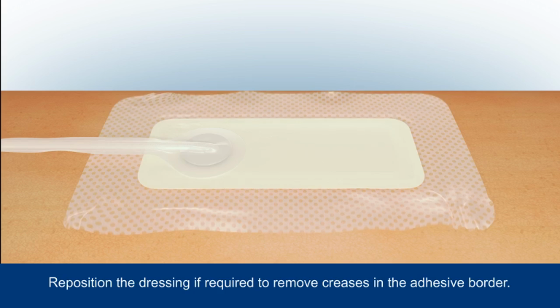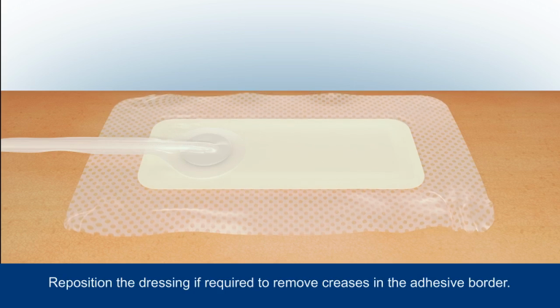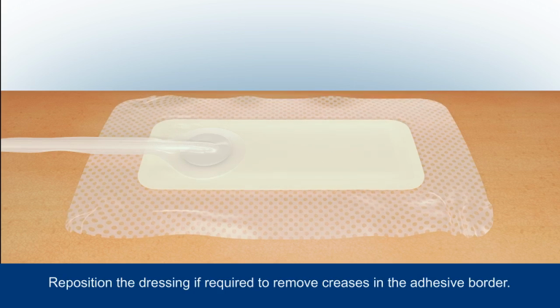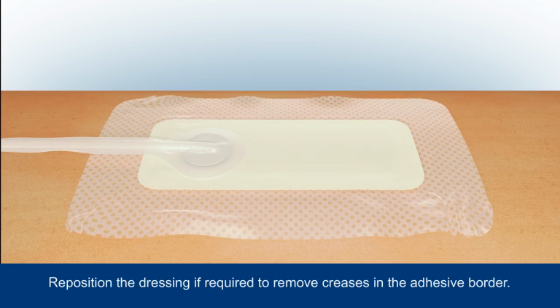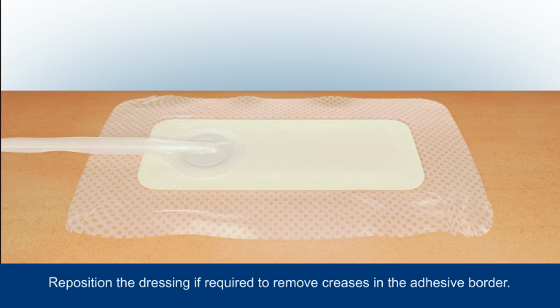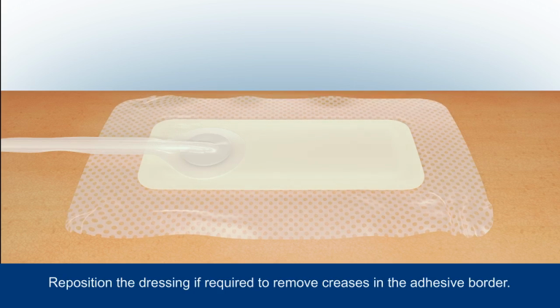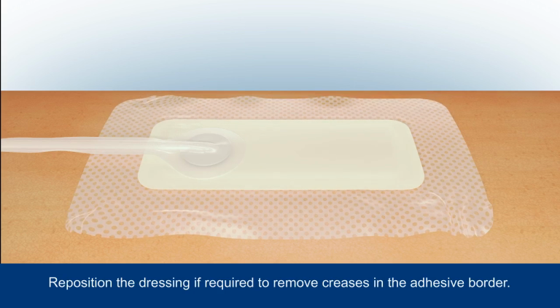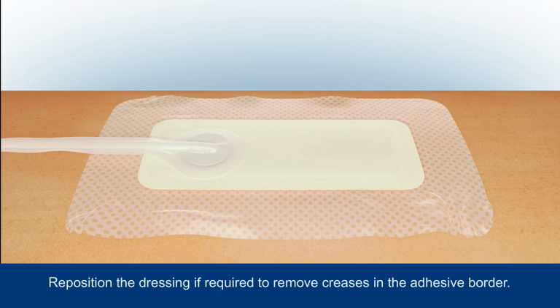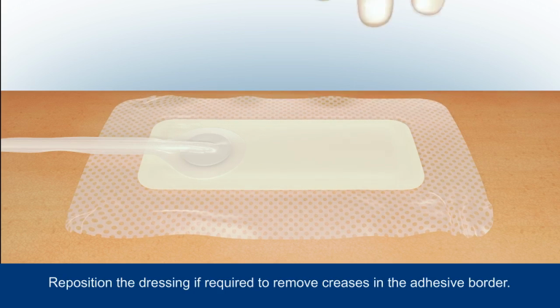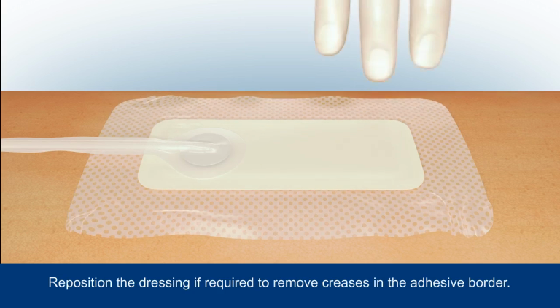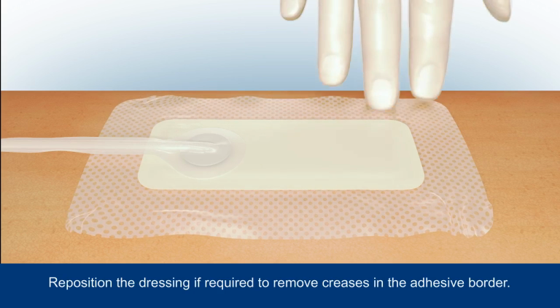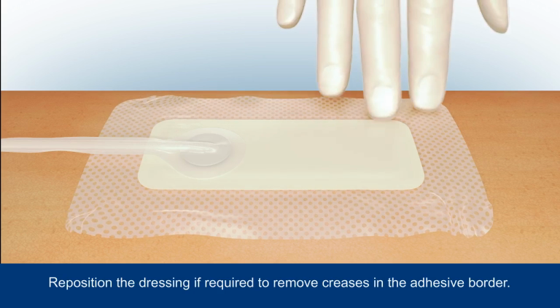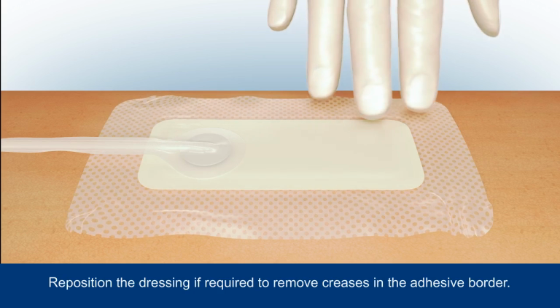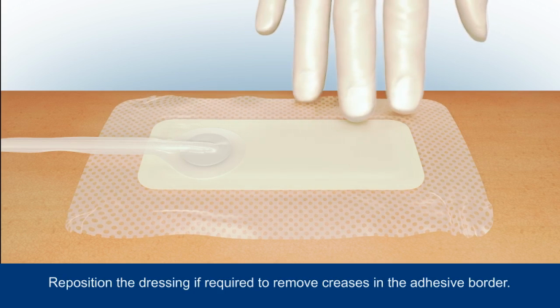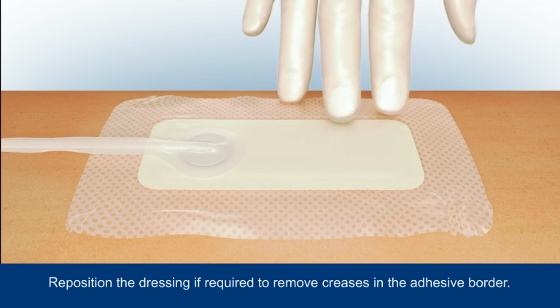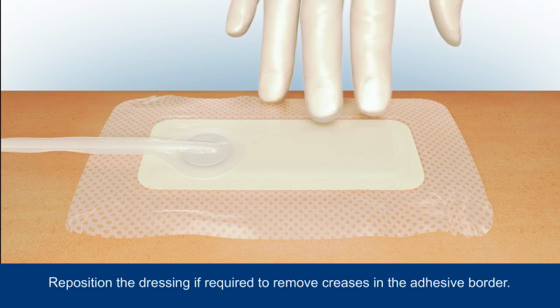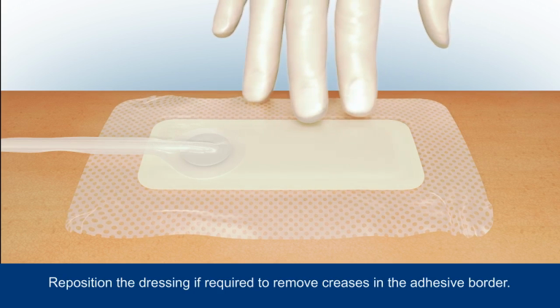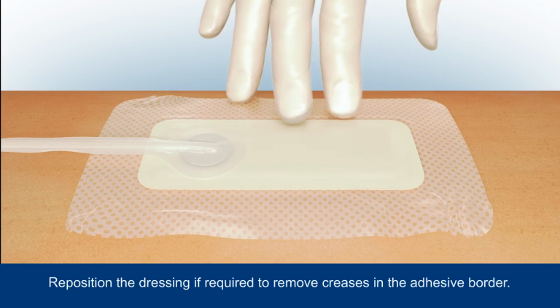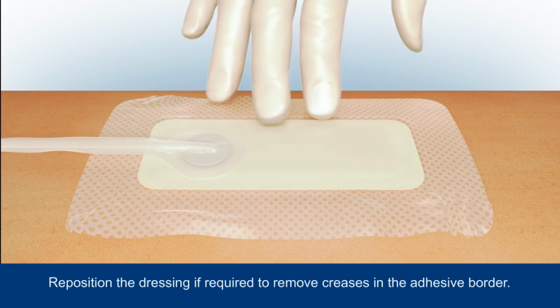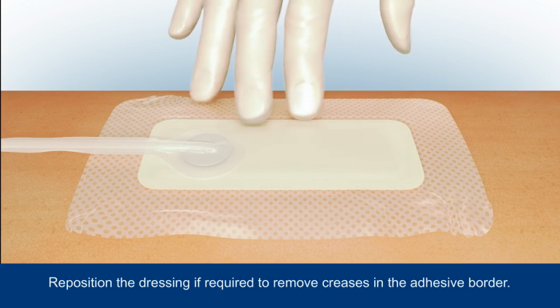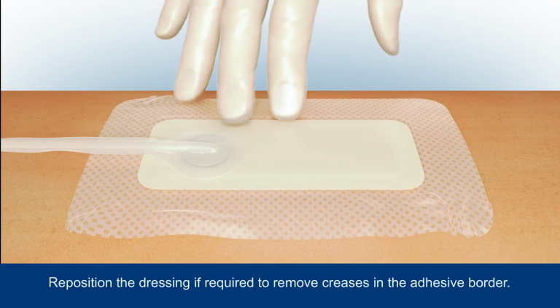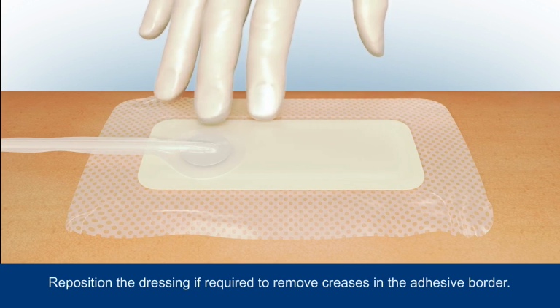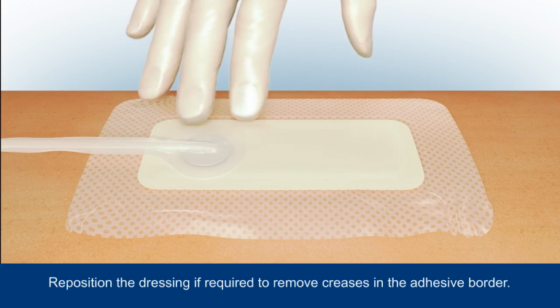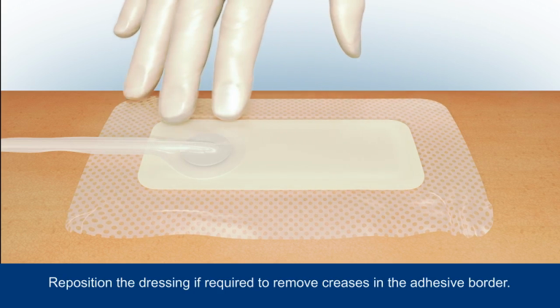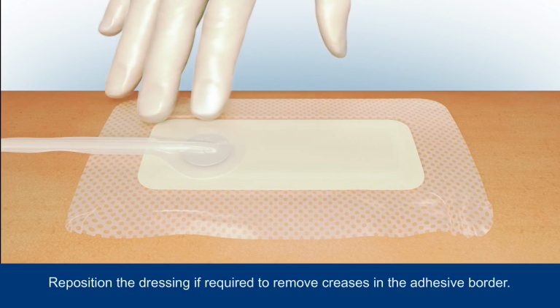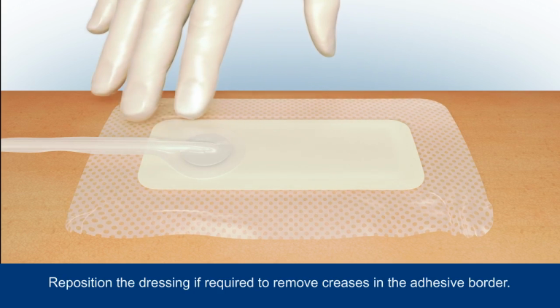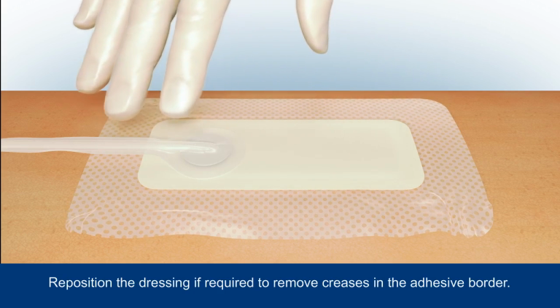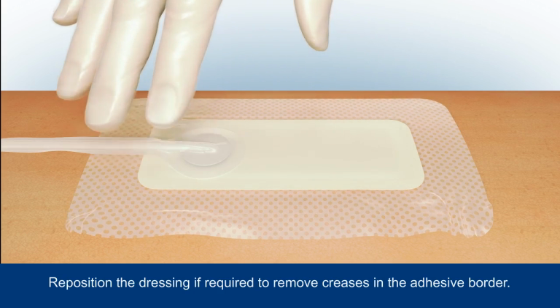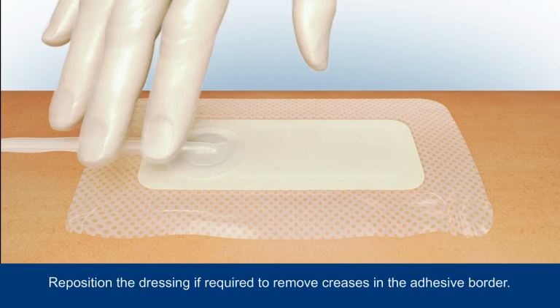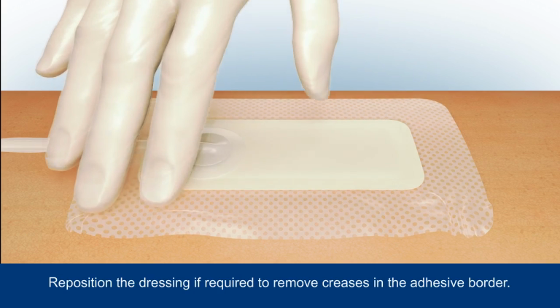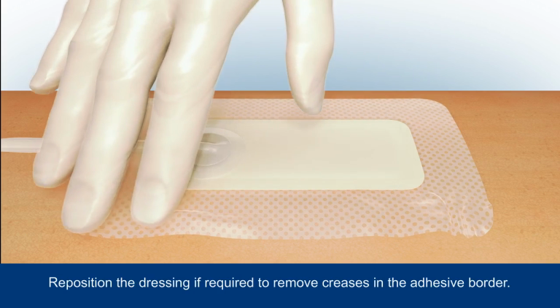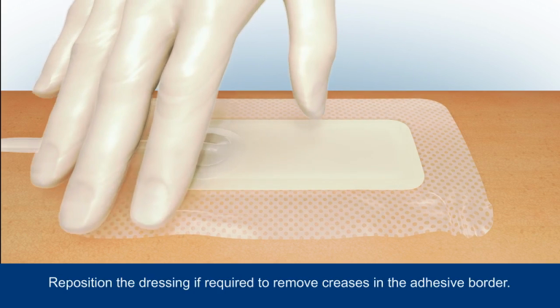Avoid creasing the adhesive border, but if this happens, simply reposition if required.